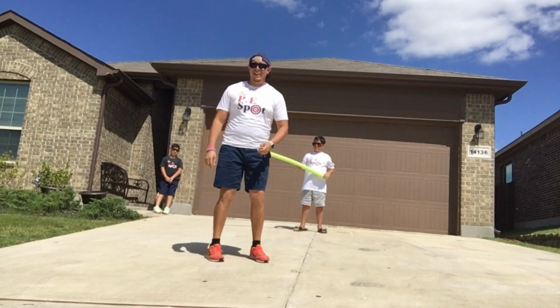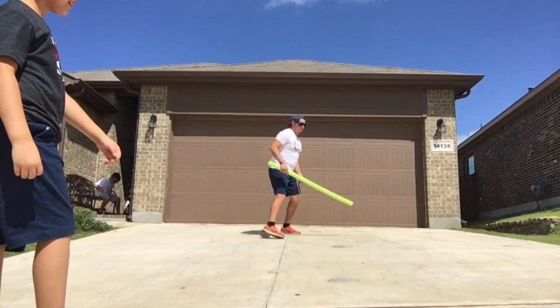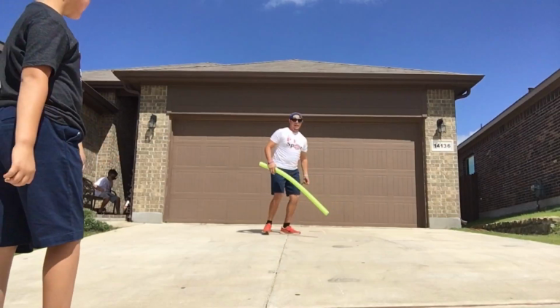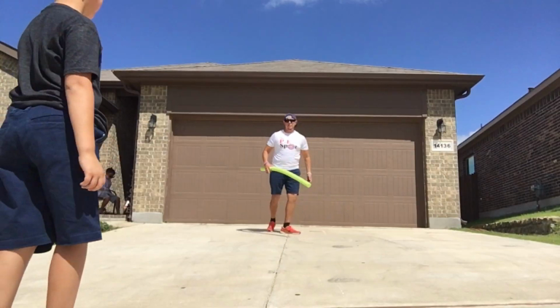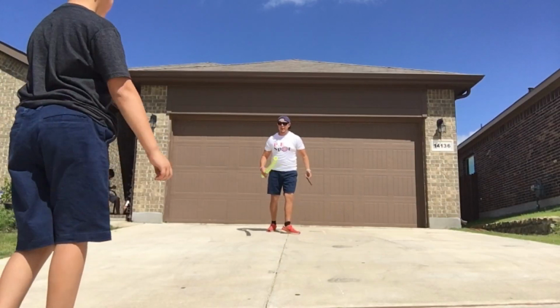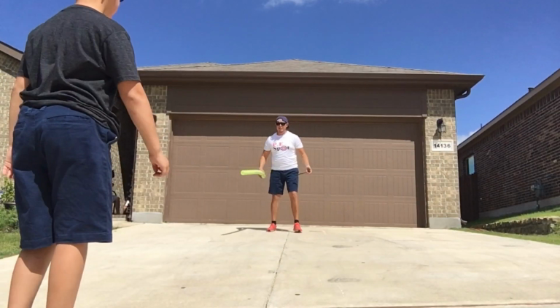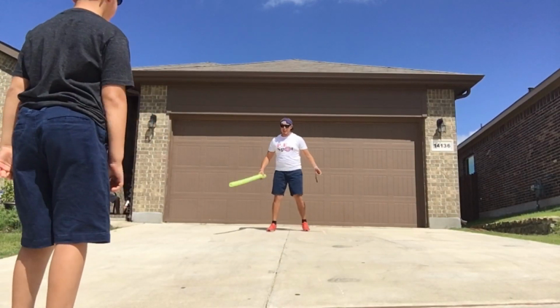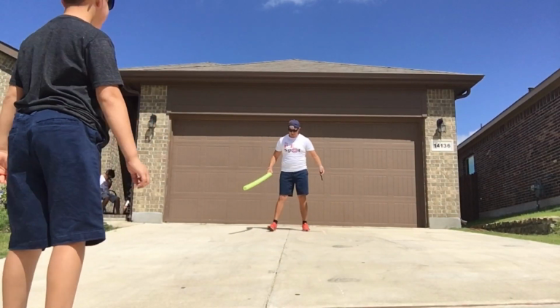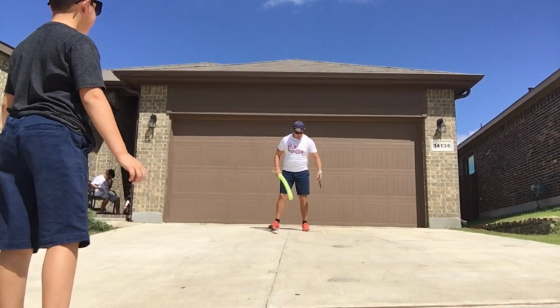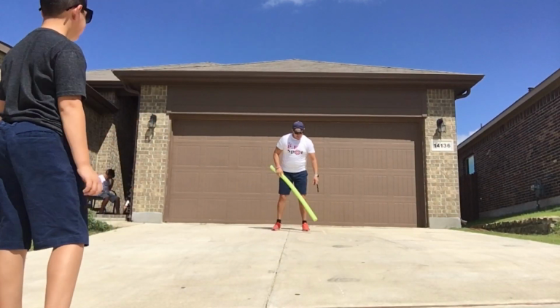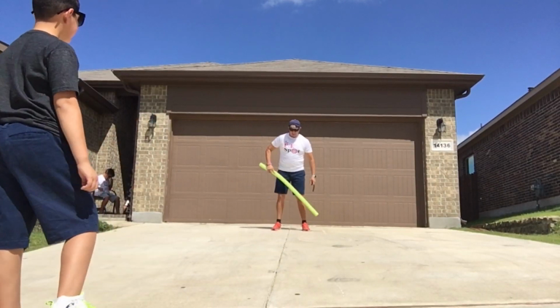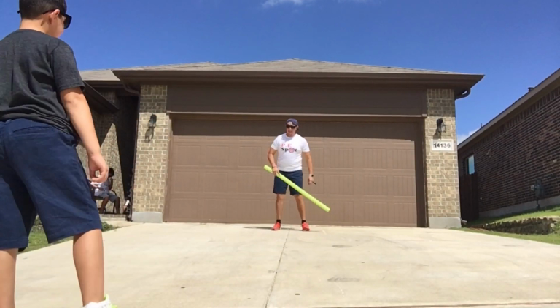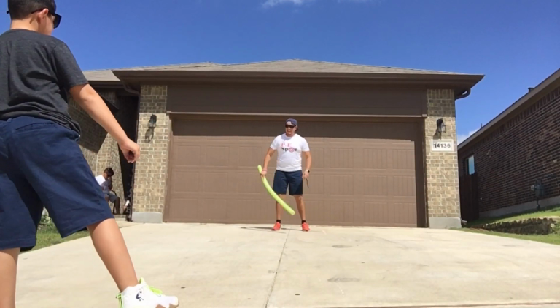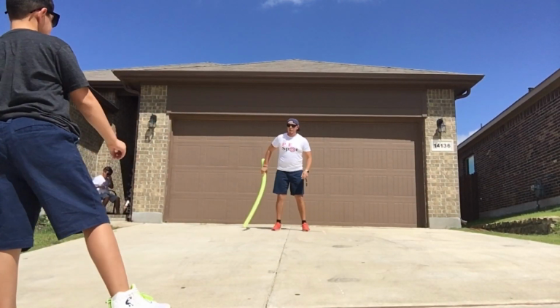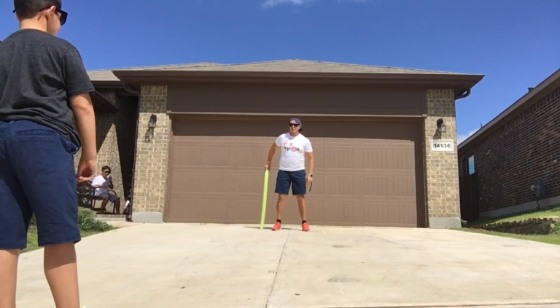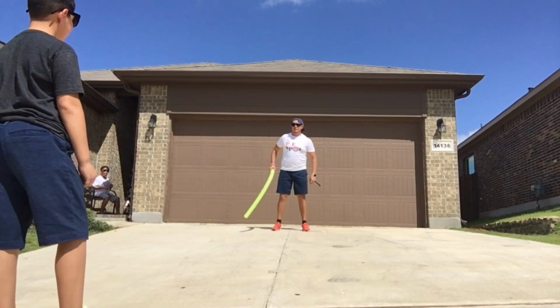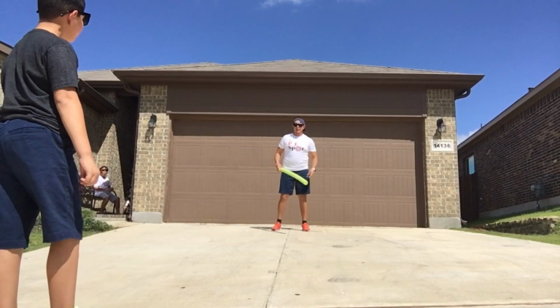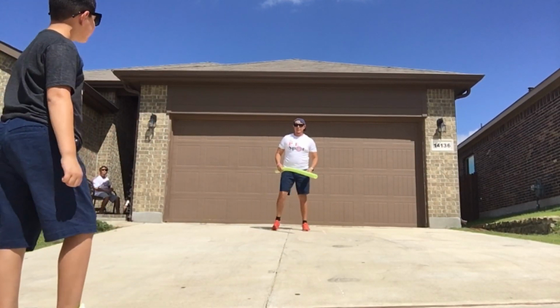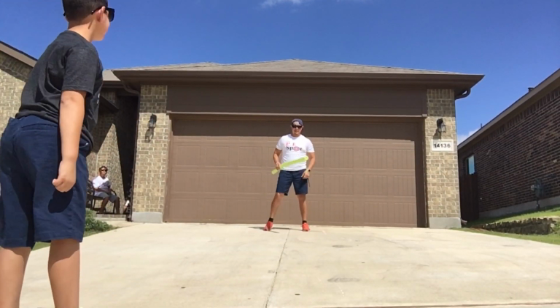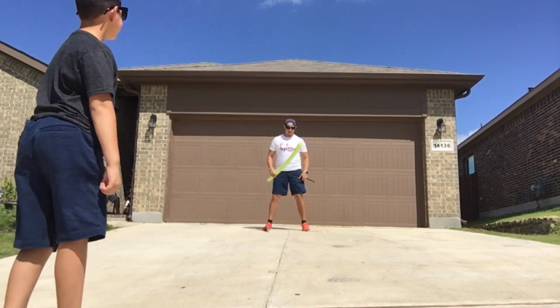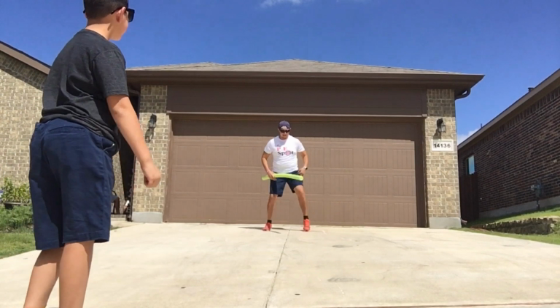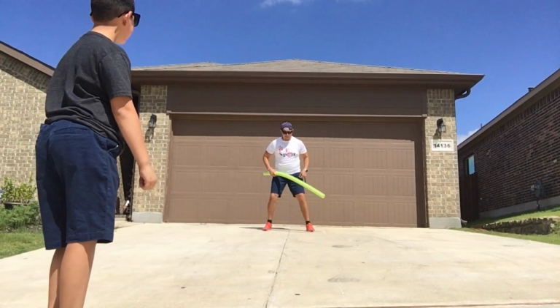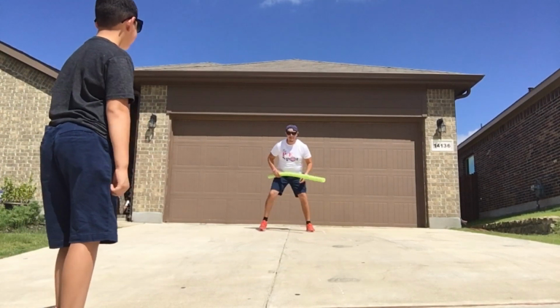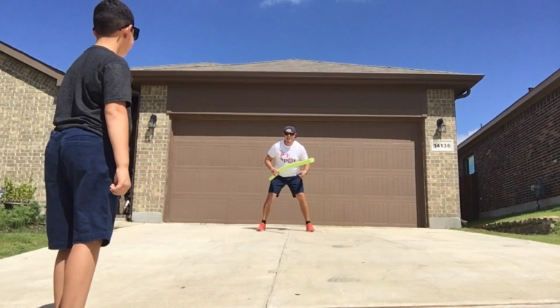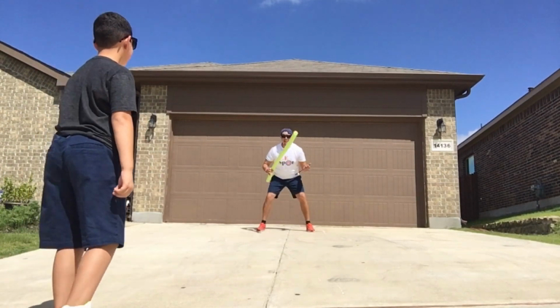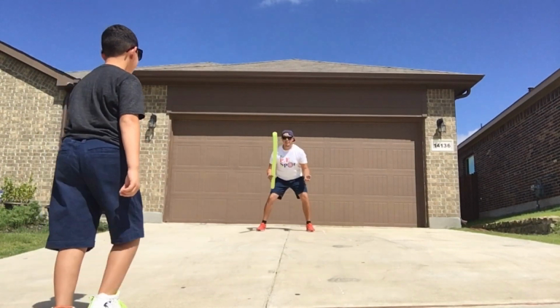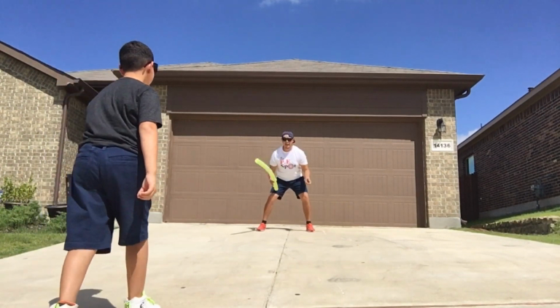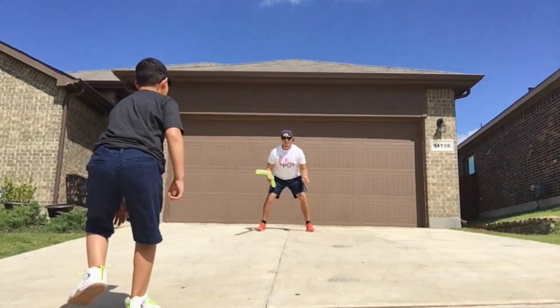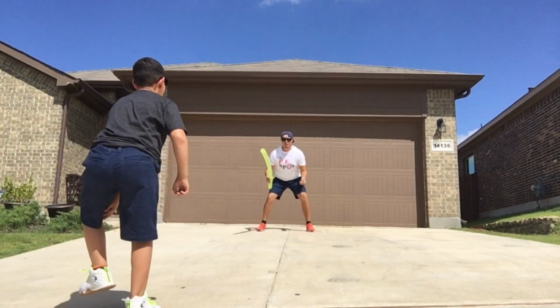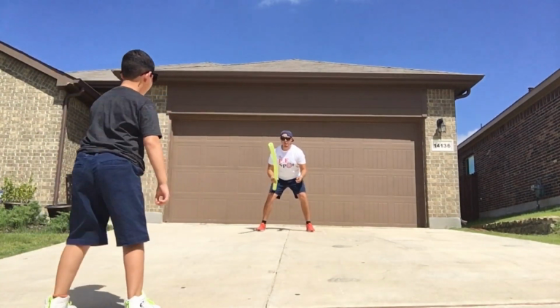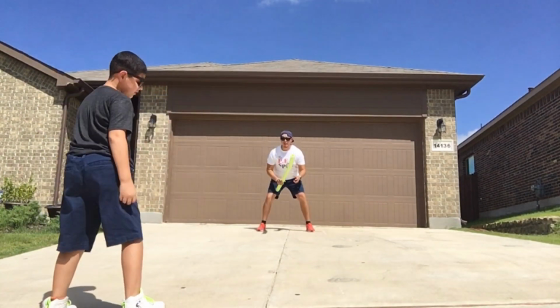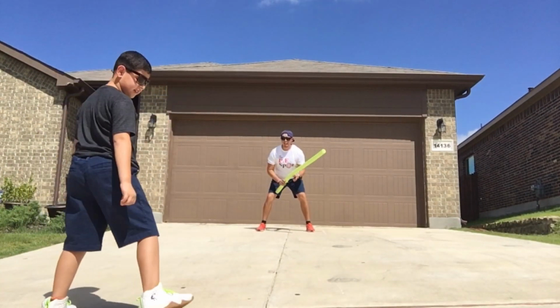As a reminder, as a jouster, you must stay in your box at all times. Let's go. Nice base — feet shoulder width apart.